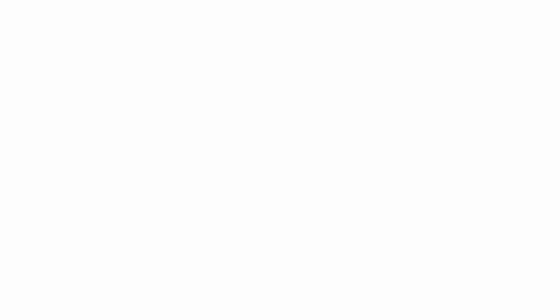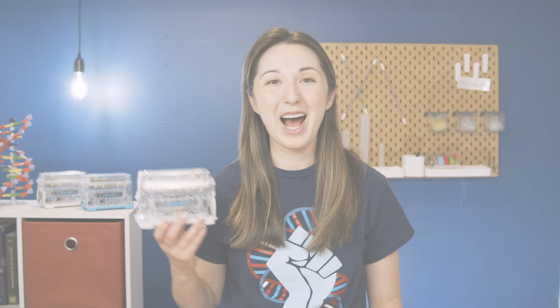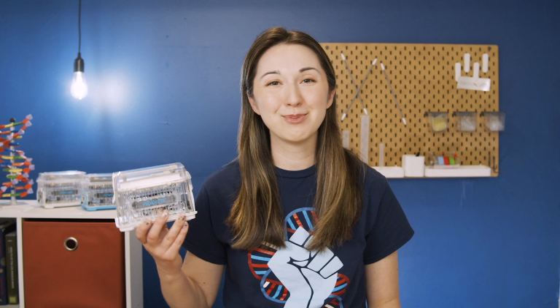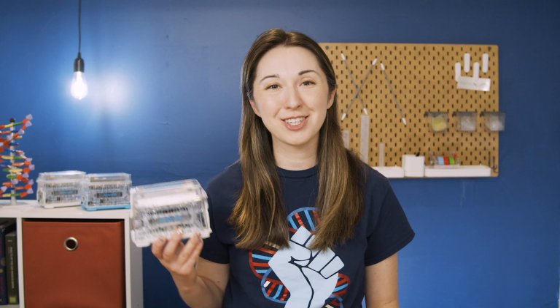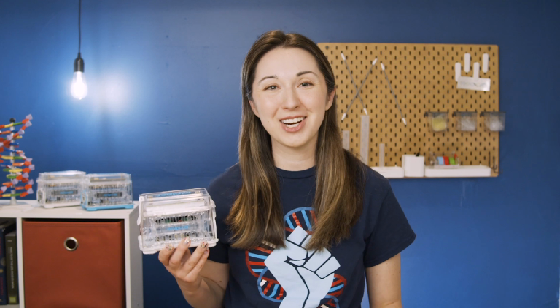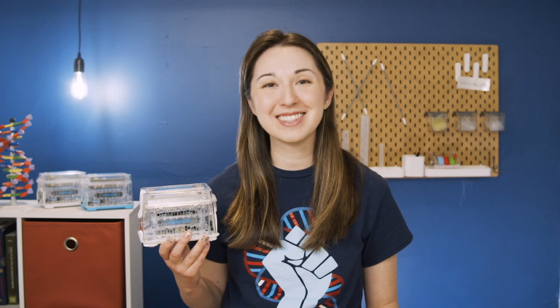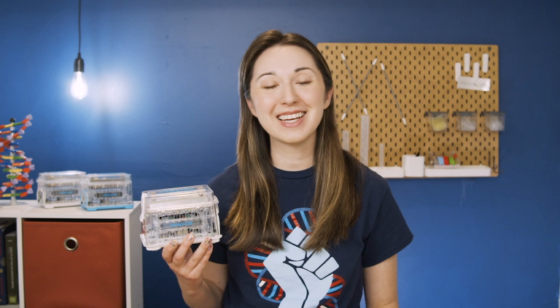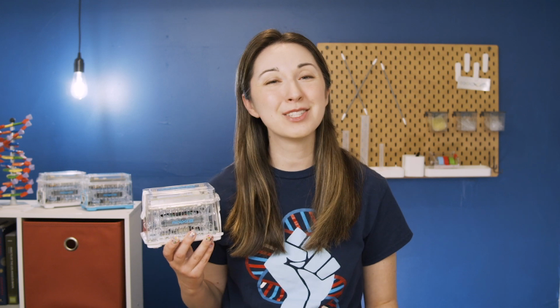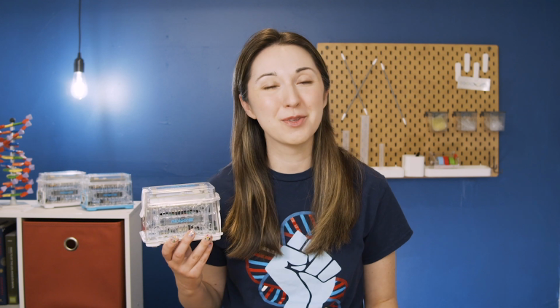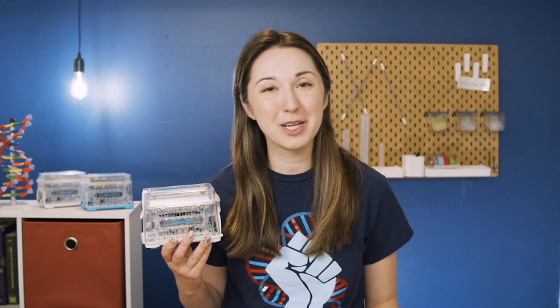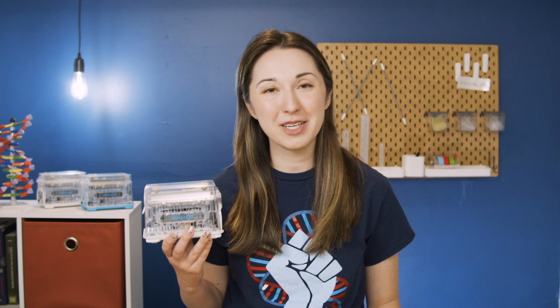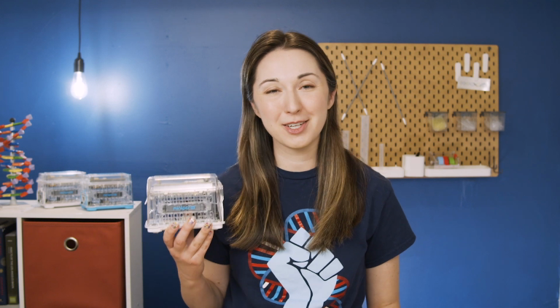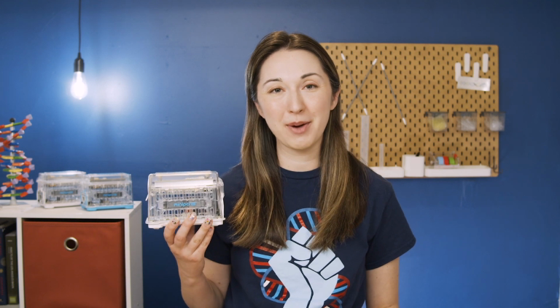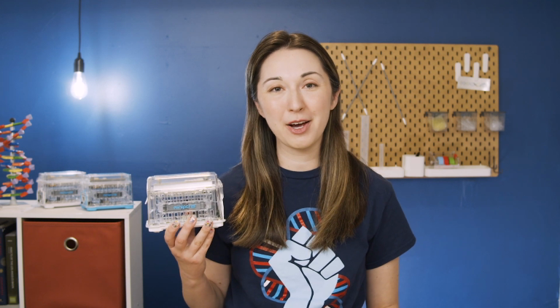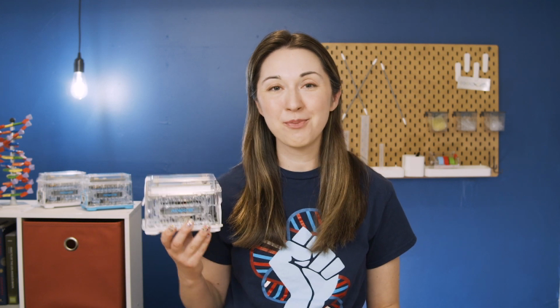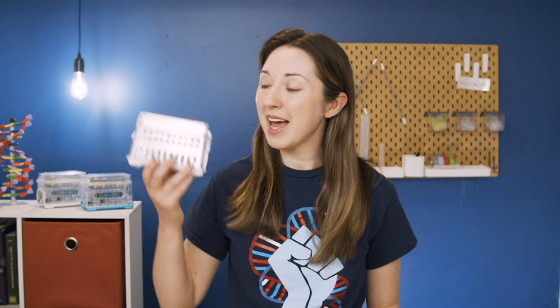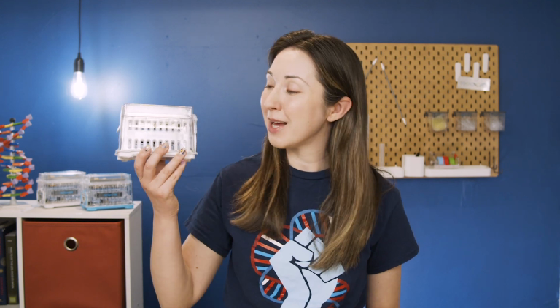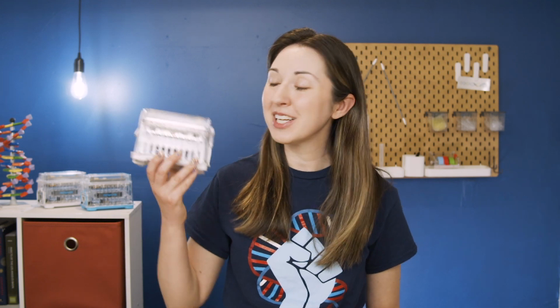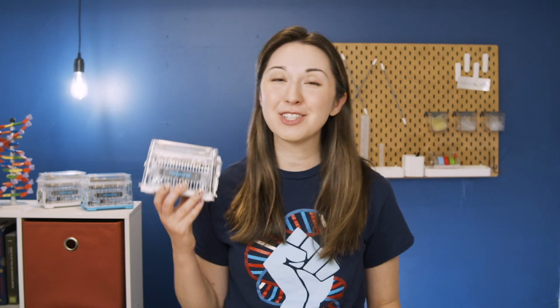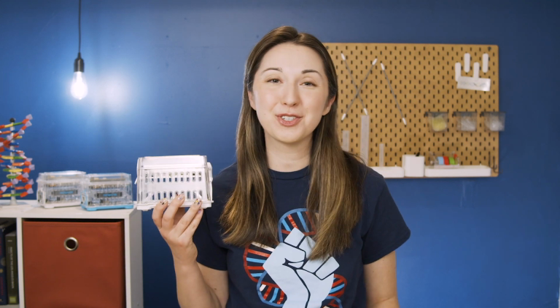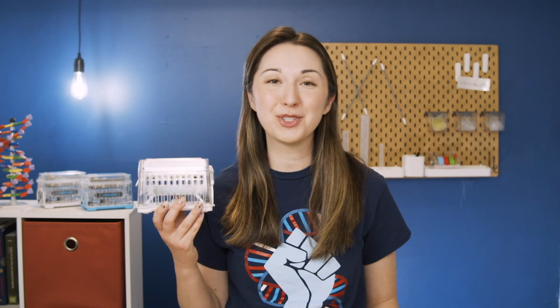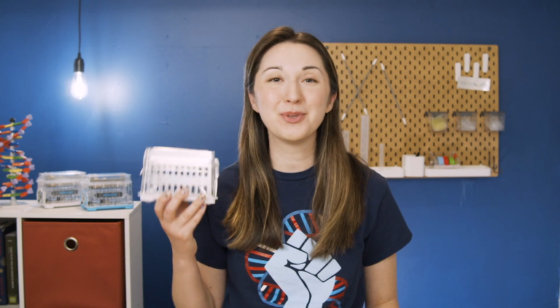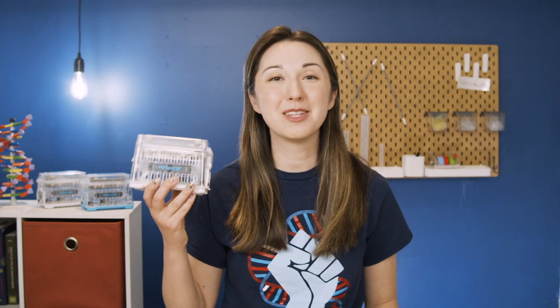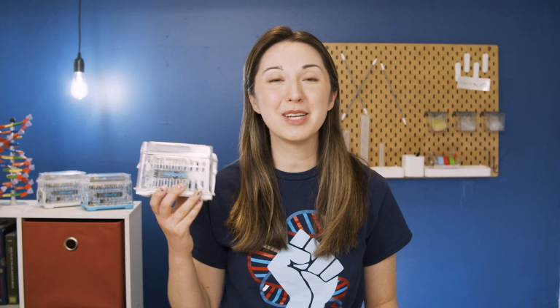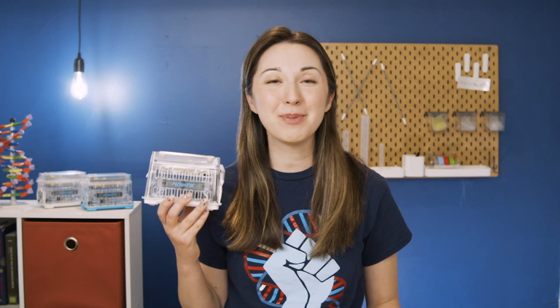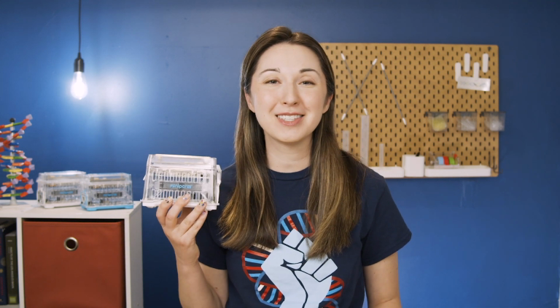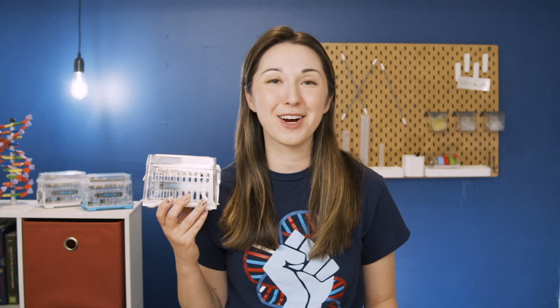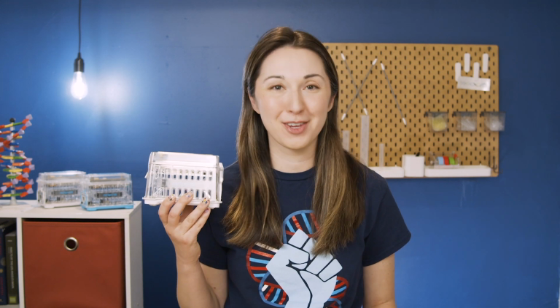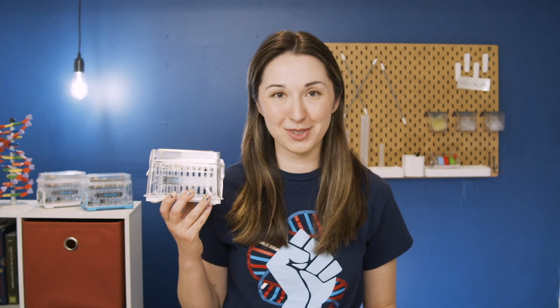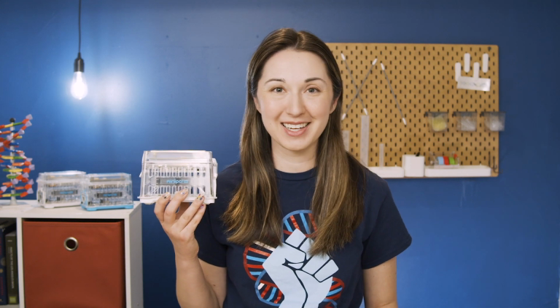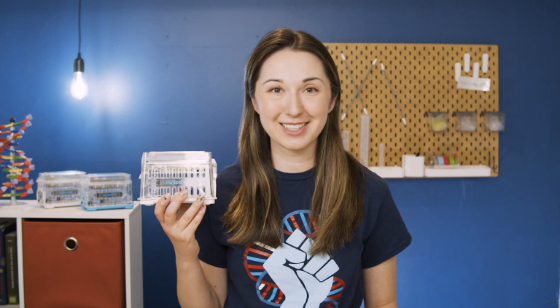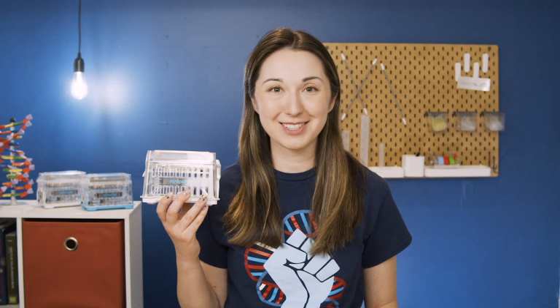I'm Dr. Alex Danis with Mini-PCR Bio, and I'm going to introduce you to the Mini-PCR thermal cyclers.